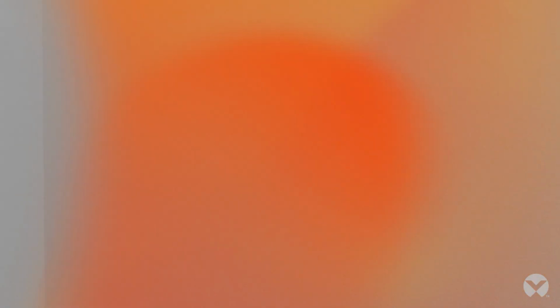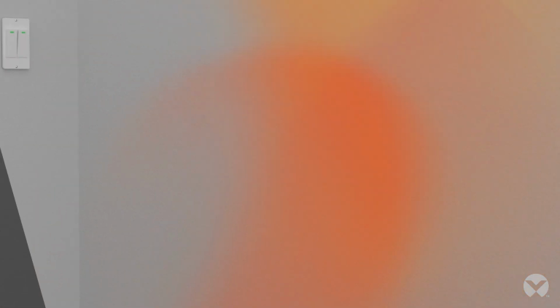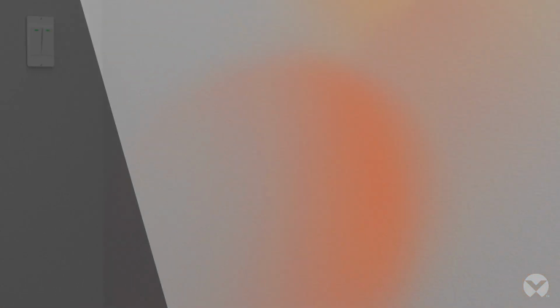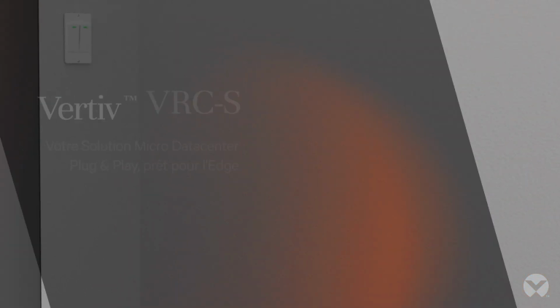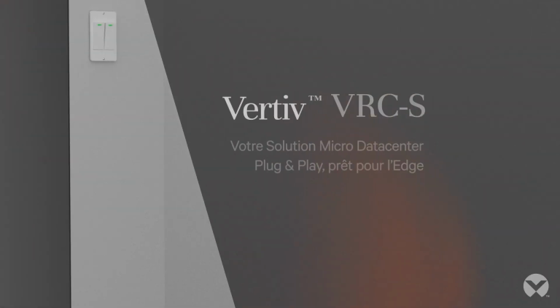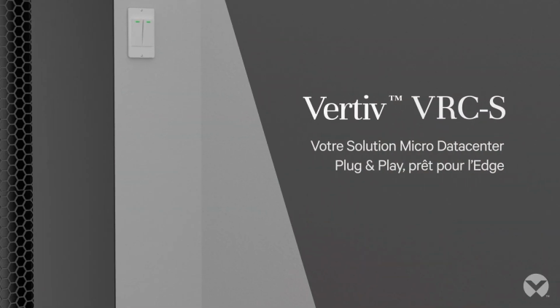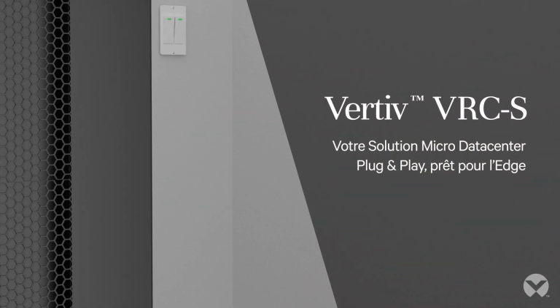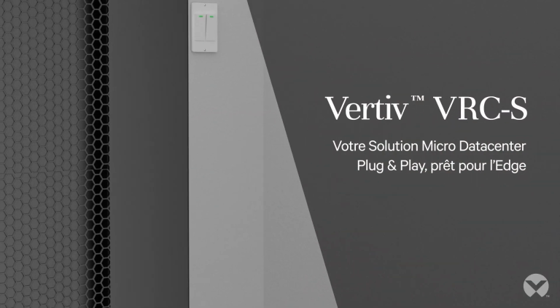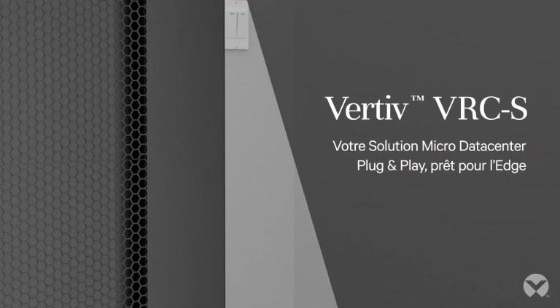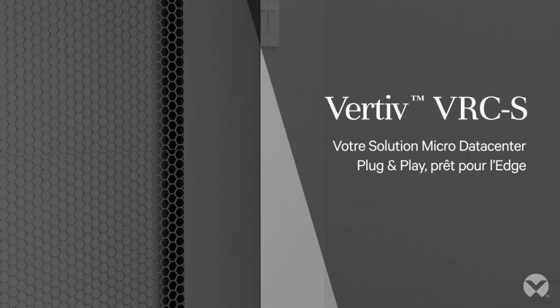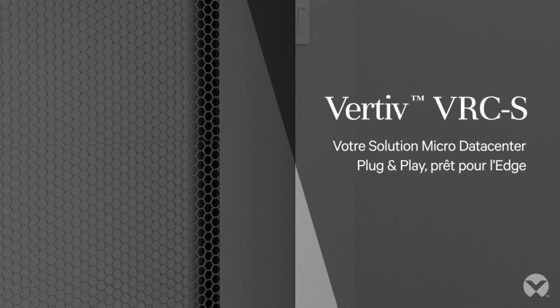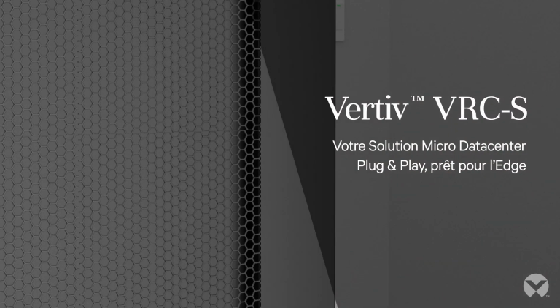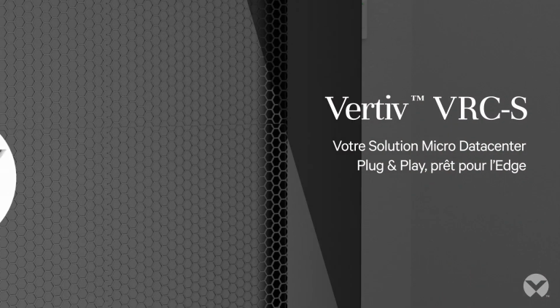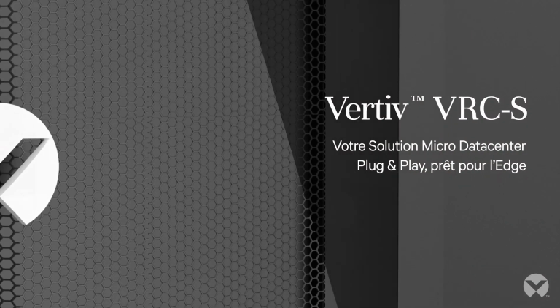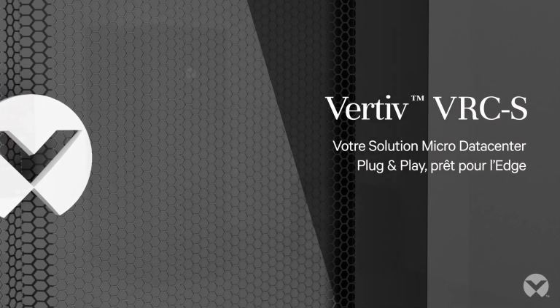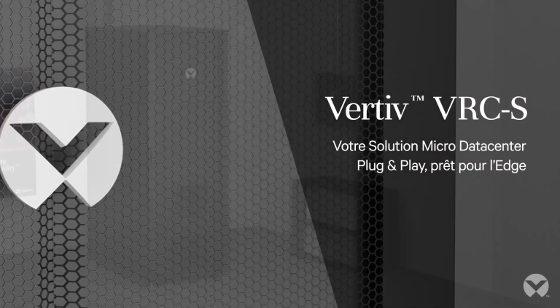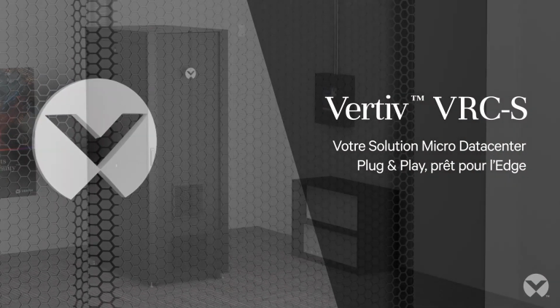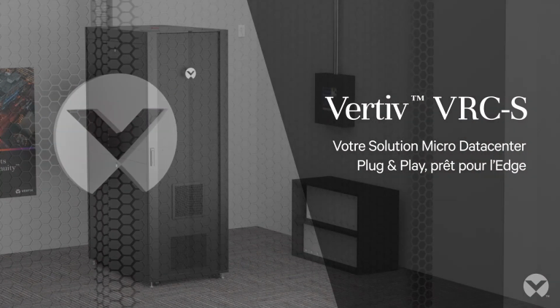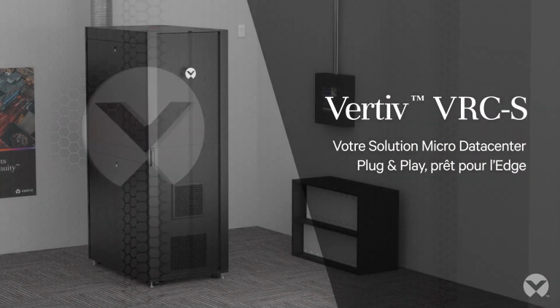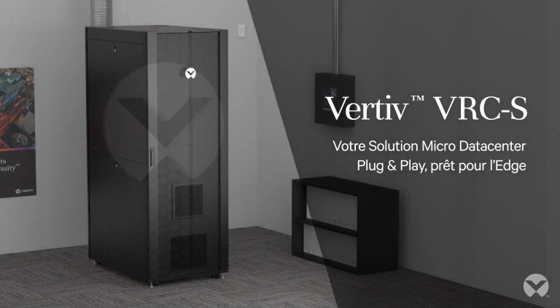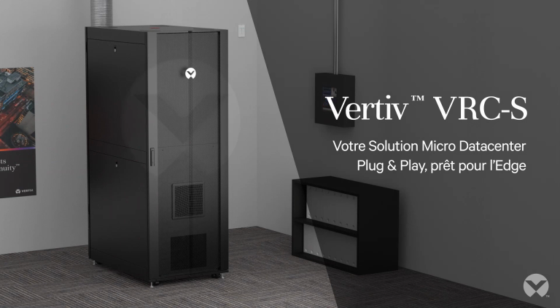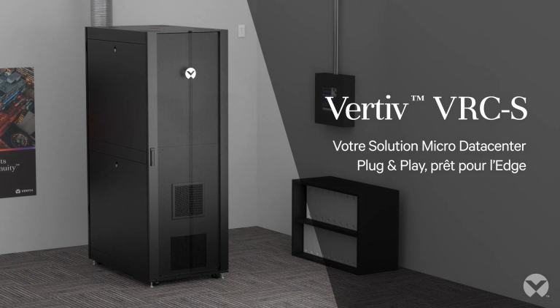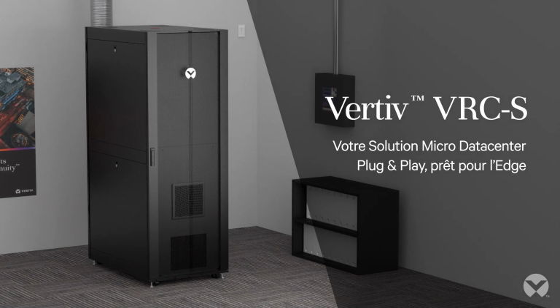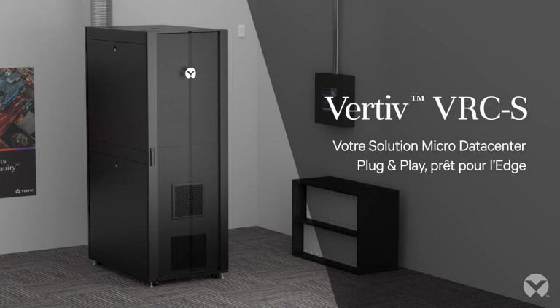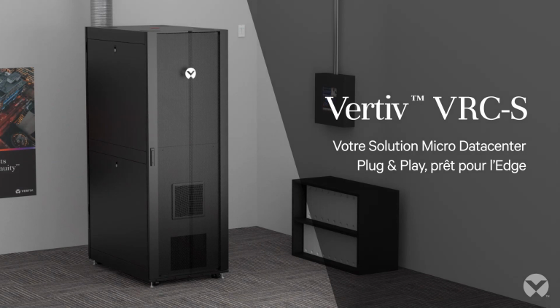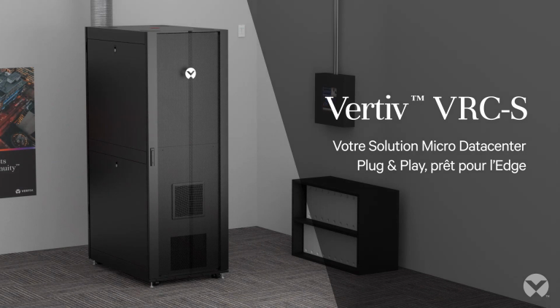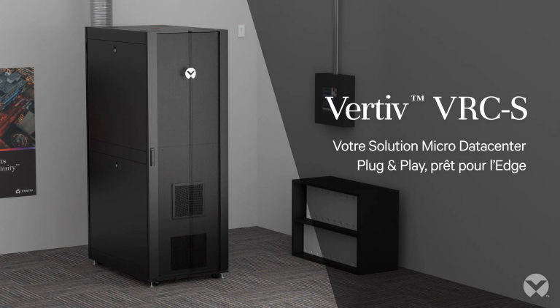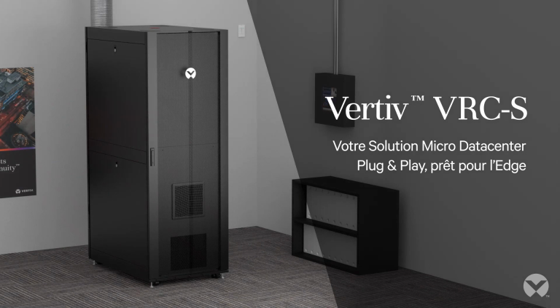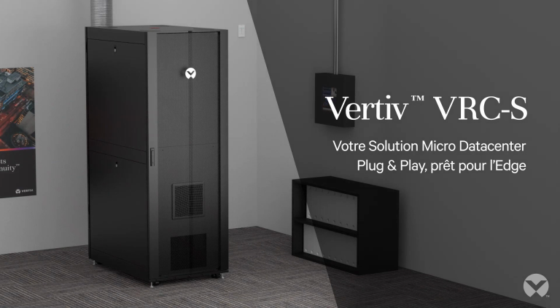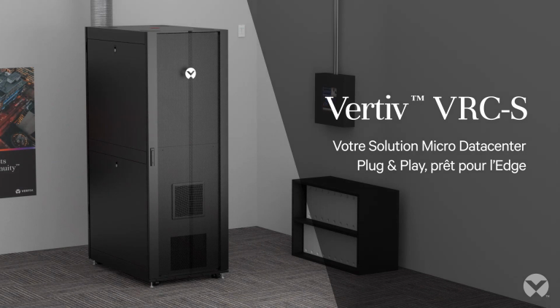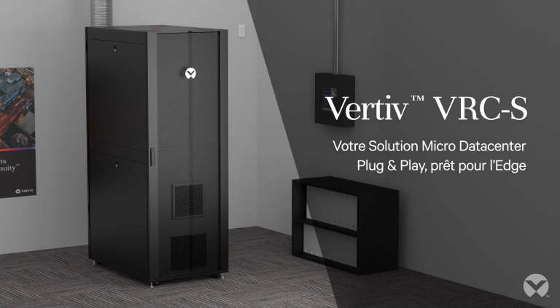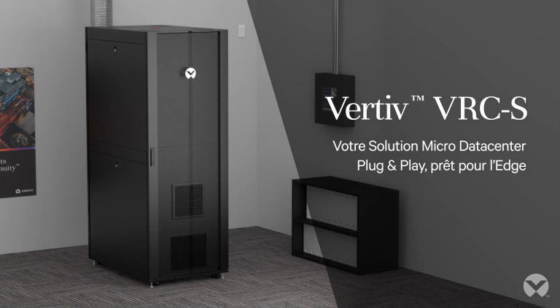Vertiv VRCS — your plug-and-play, edge-ready micro data center solution.